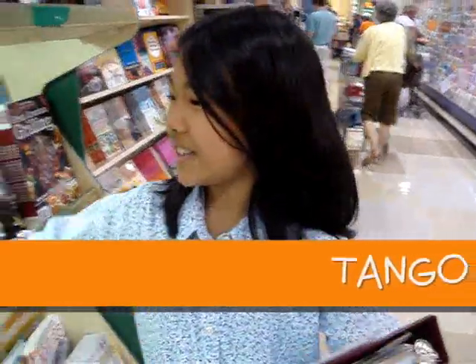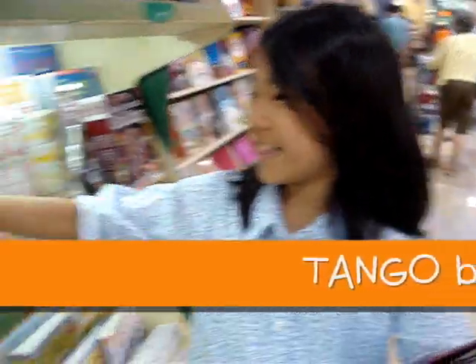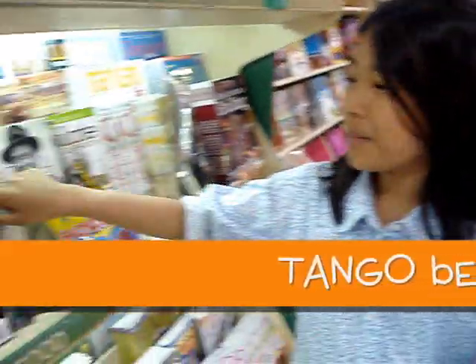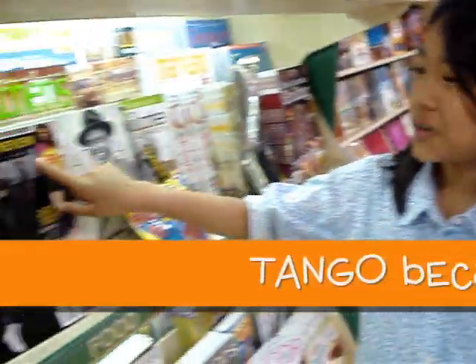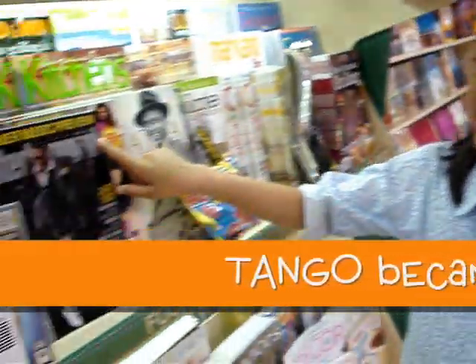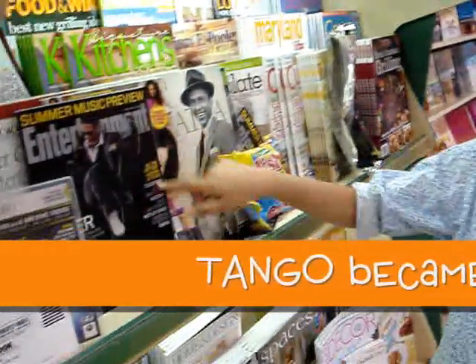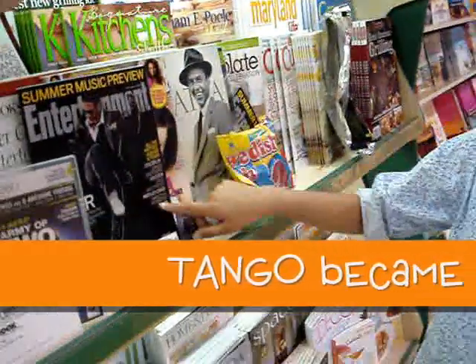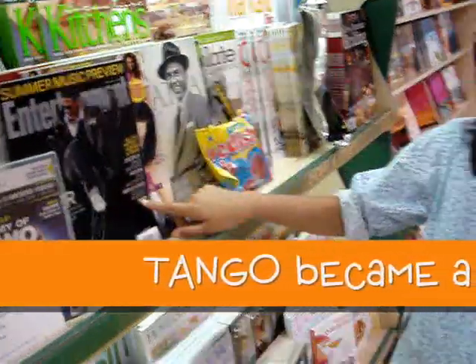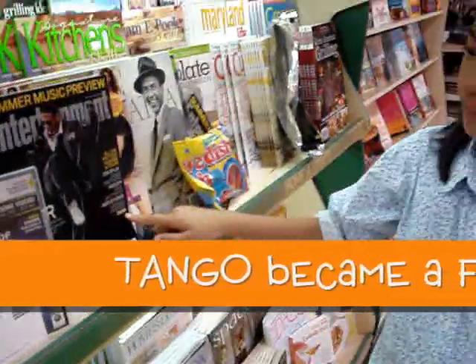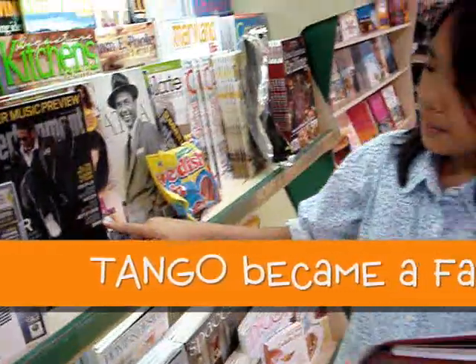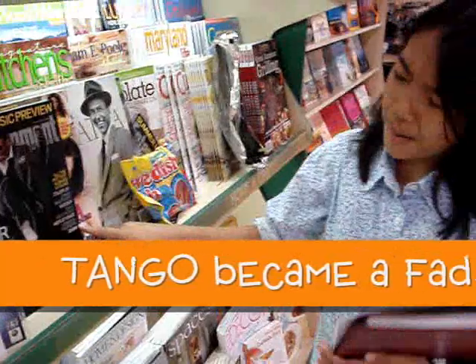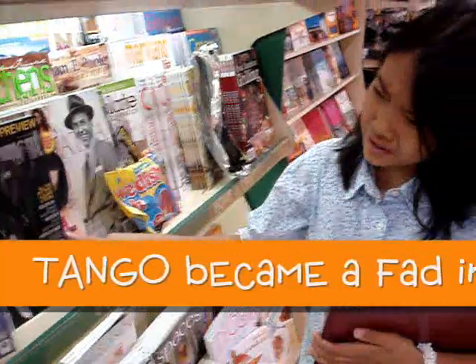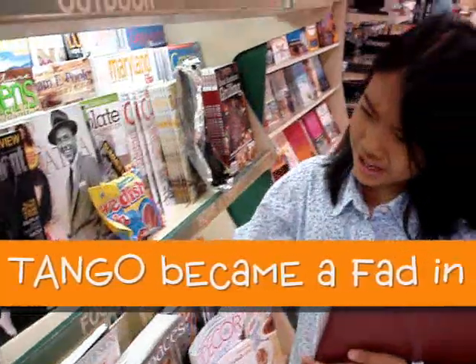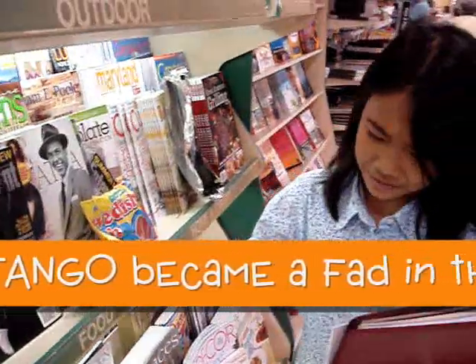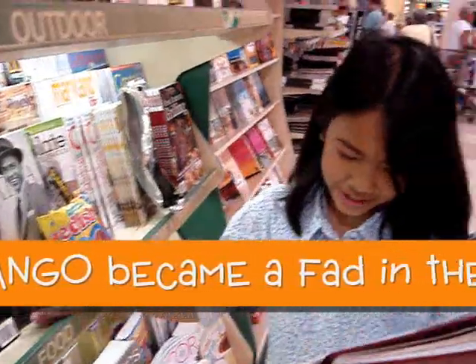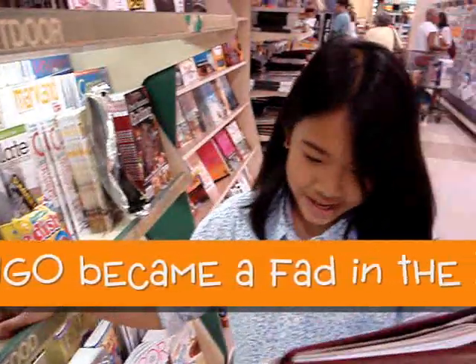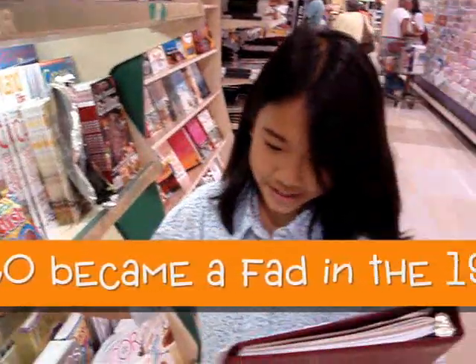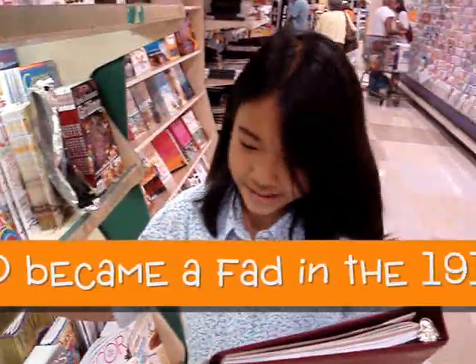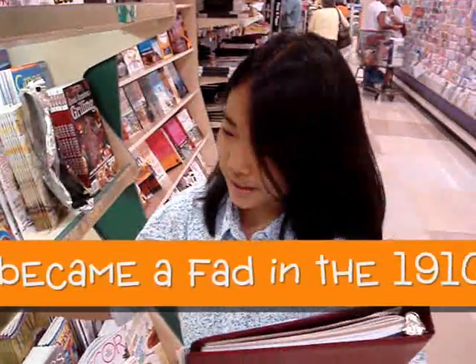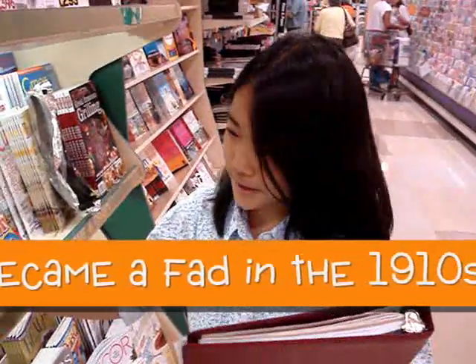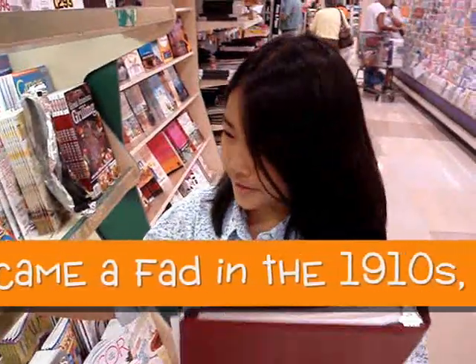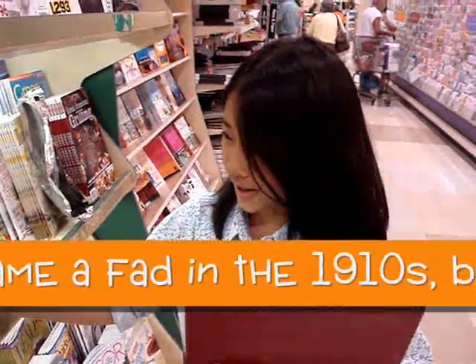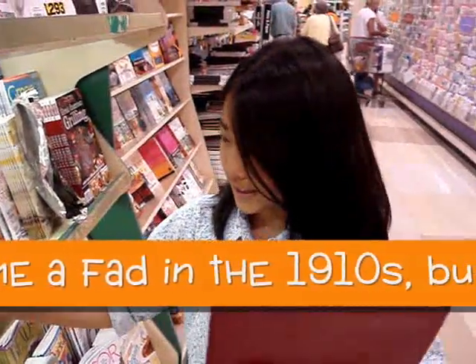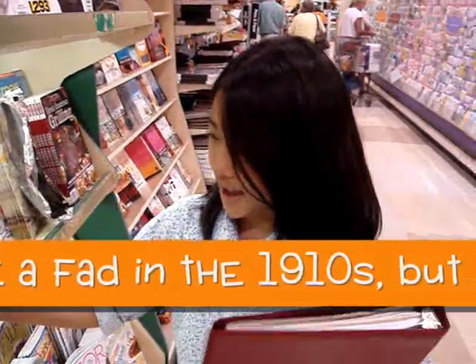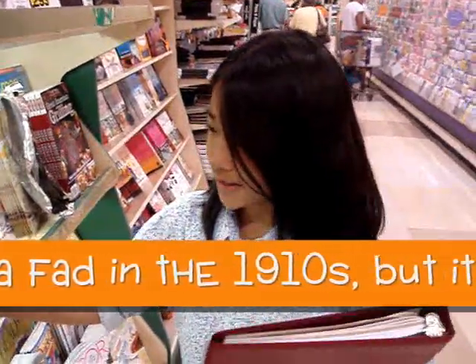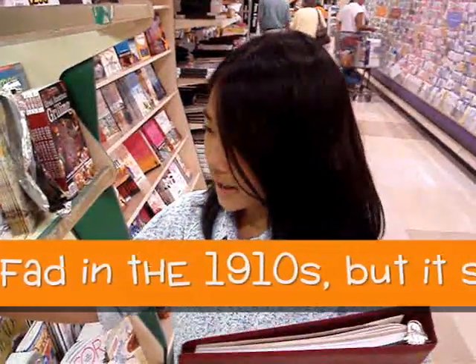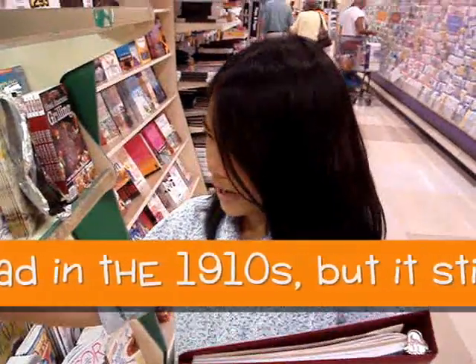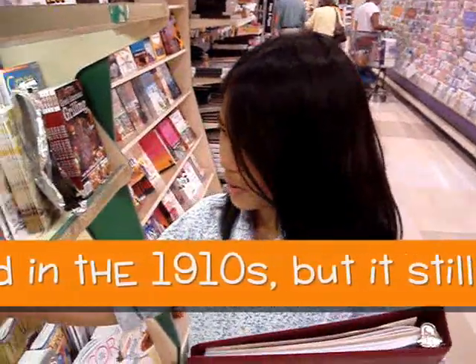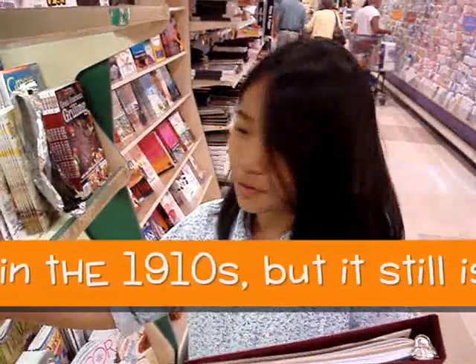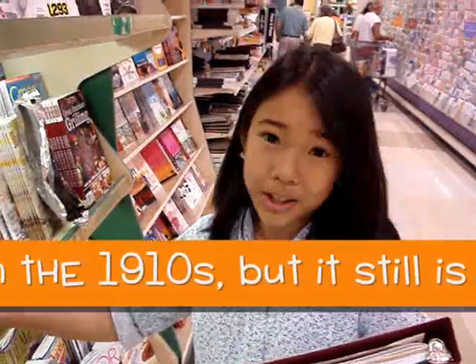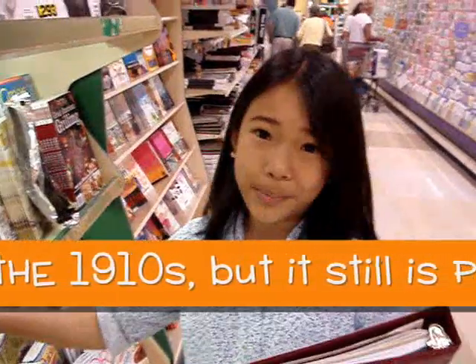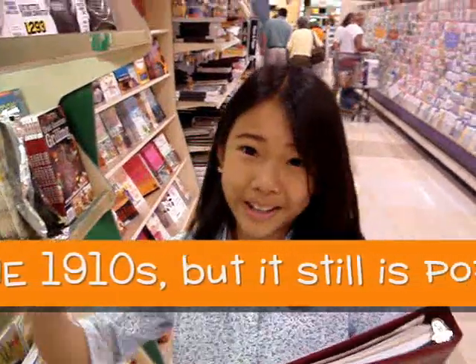Dancing — that reminds me of the tango. My binder's getting really excited. It's telling me that in the 1910s, the tango was really big.